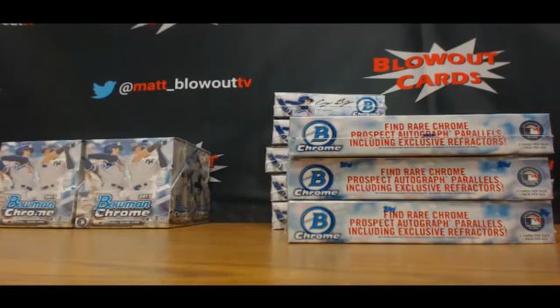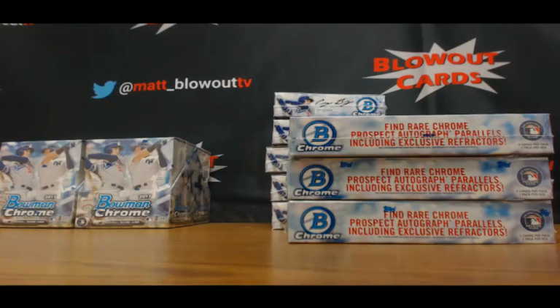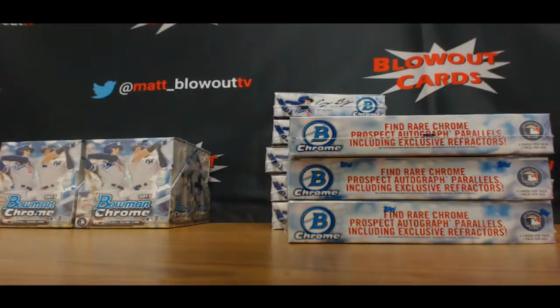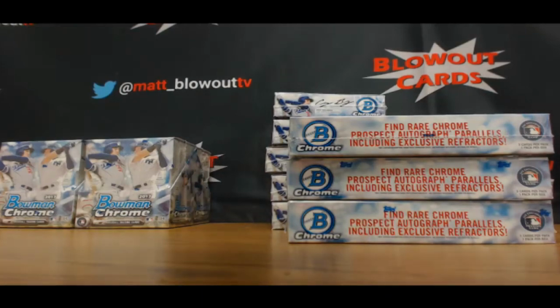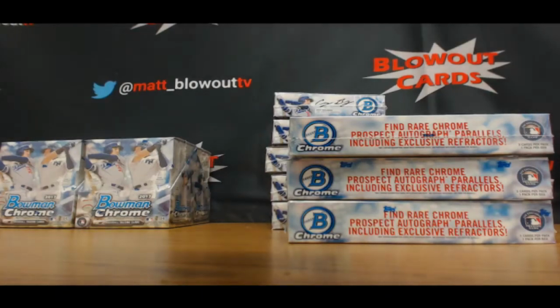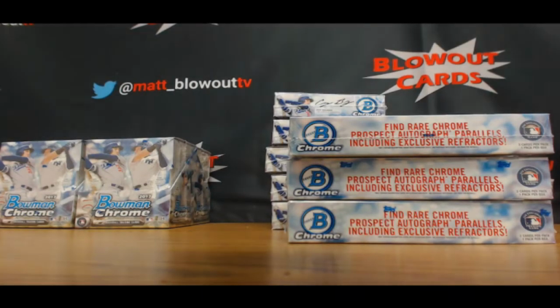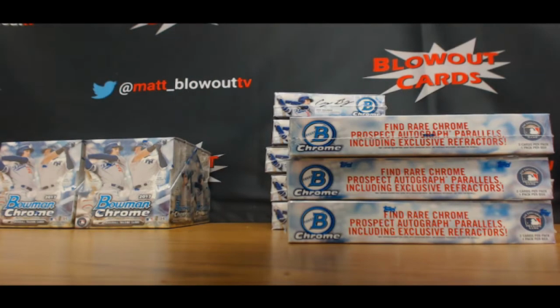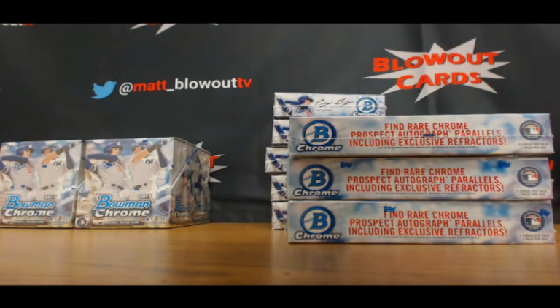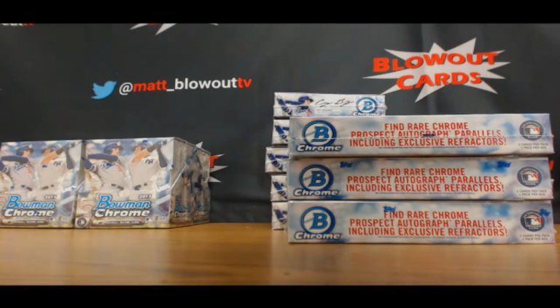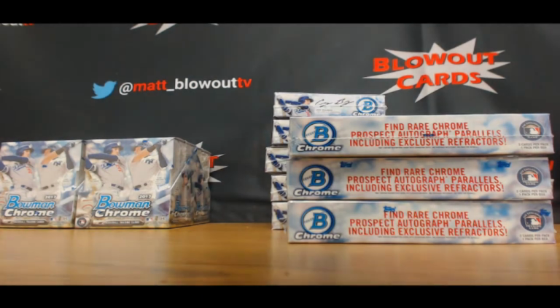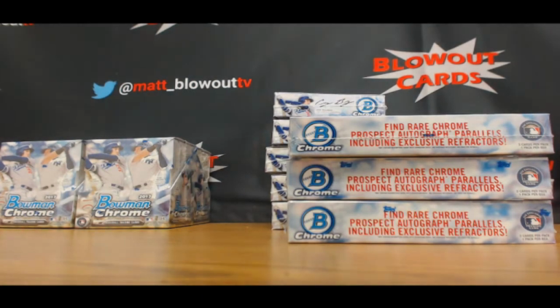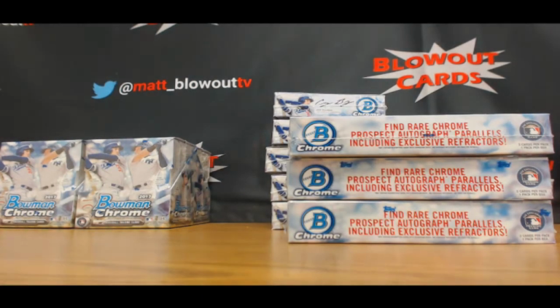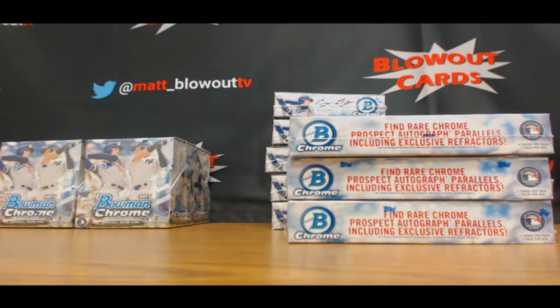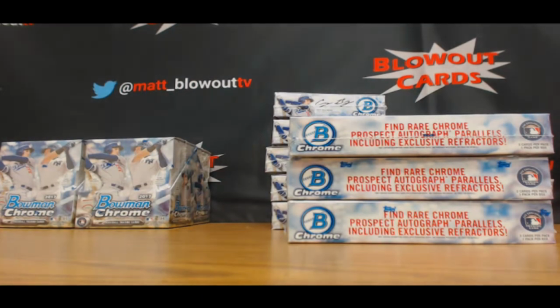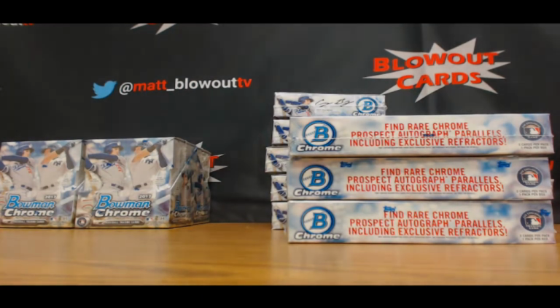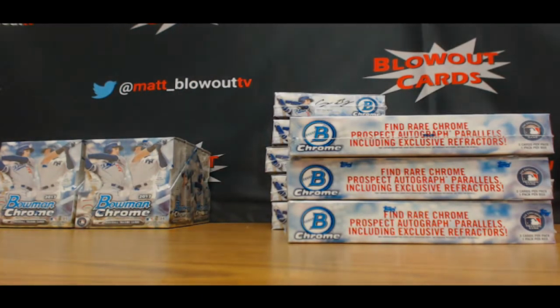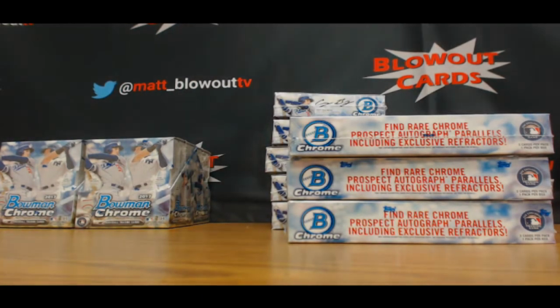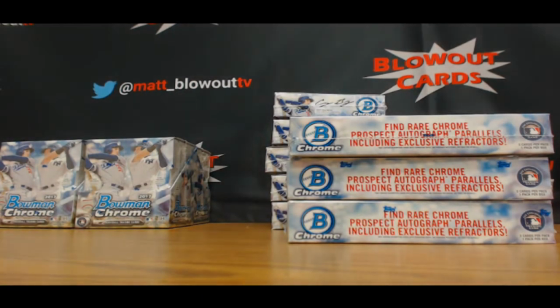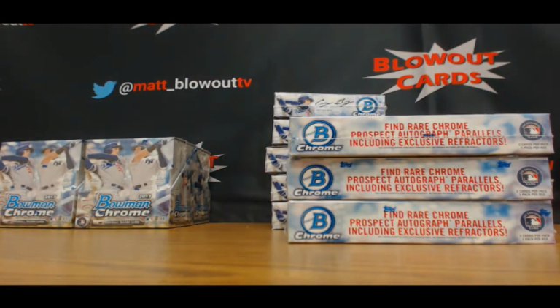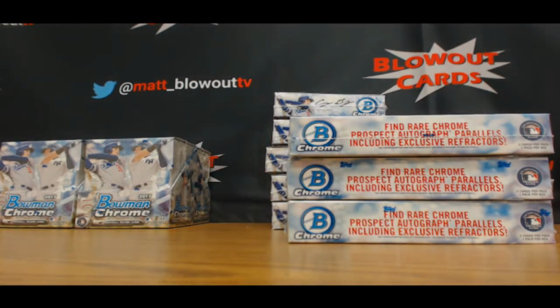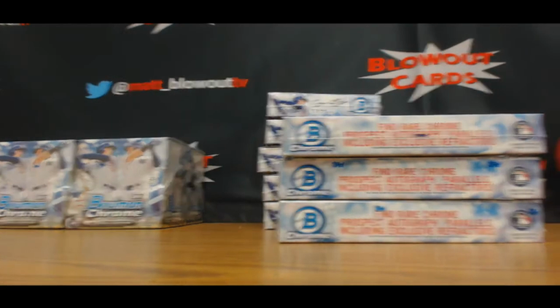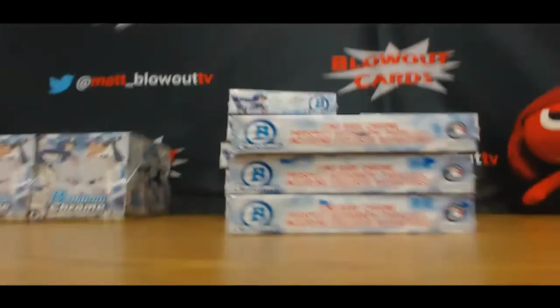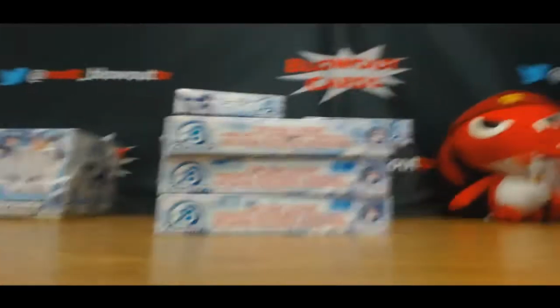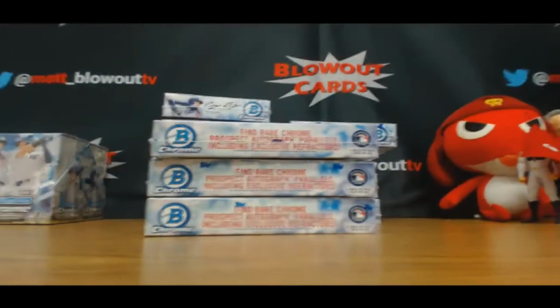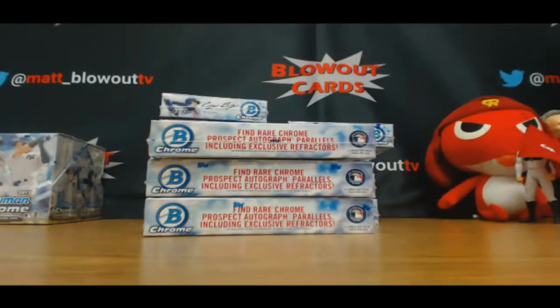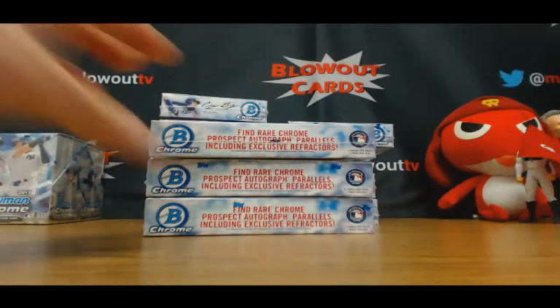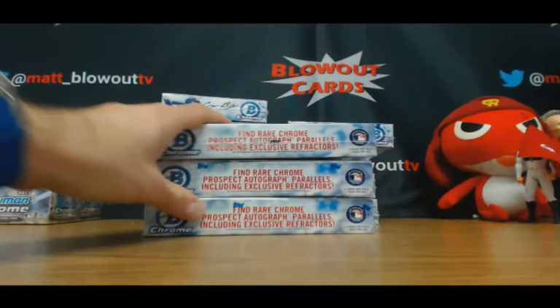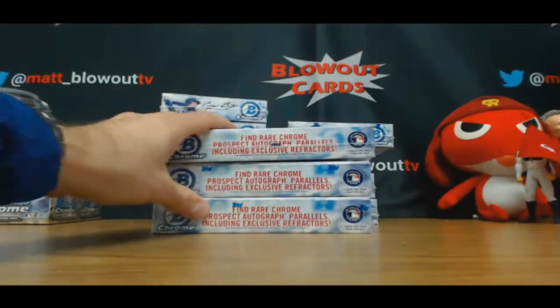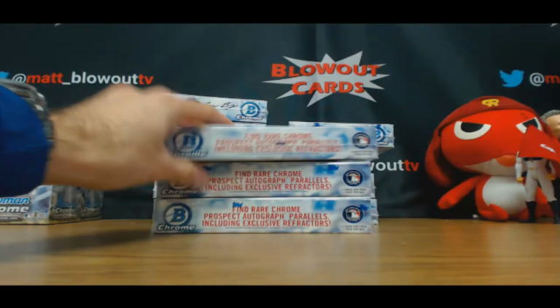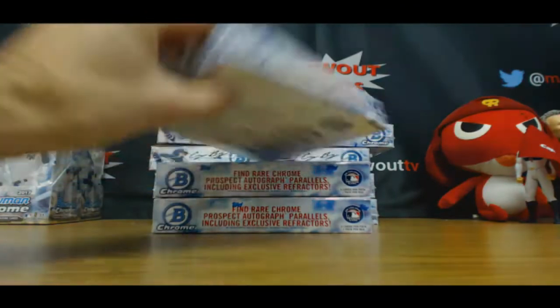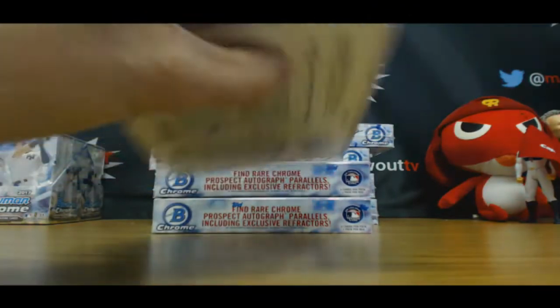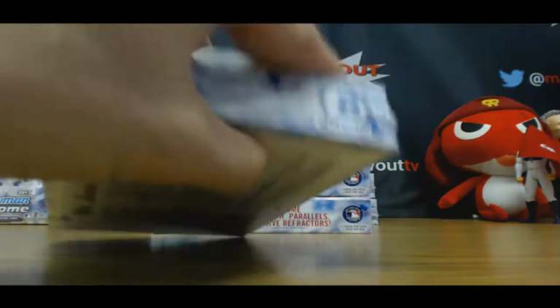All right, back again with Tom. Couple more boxes of HTA choice. Good luck, man.